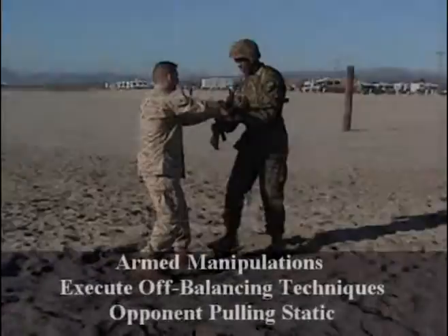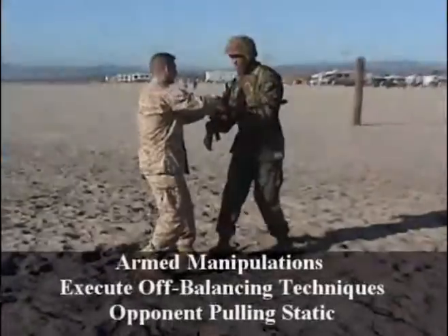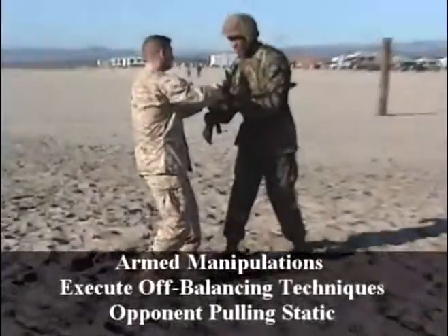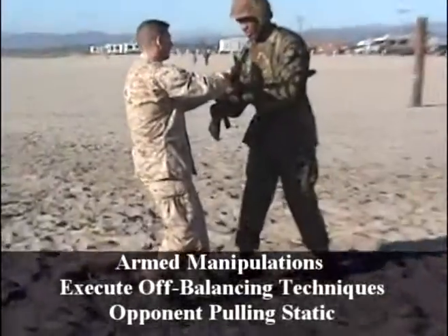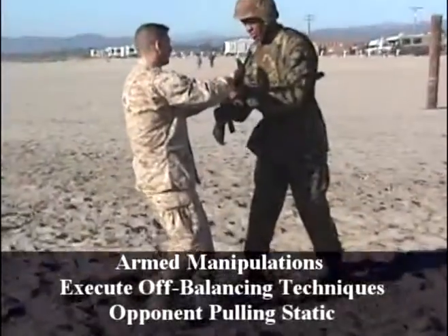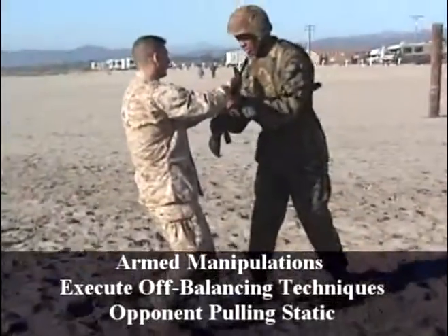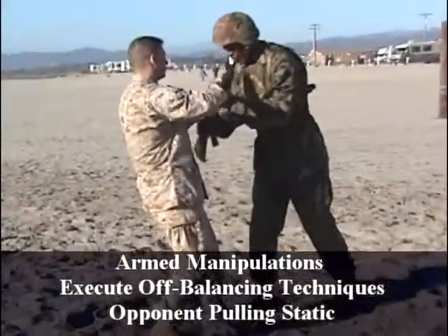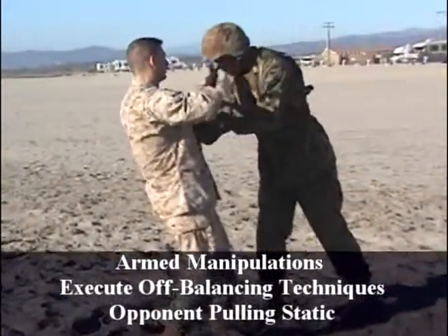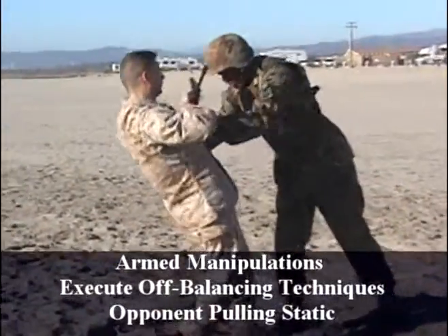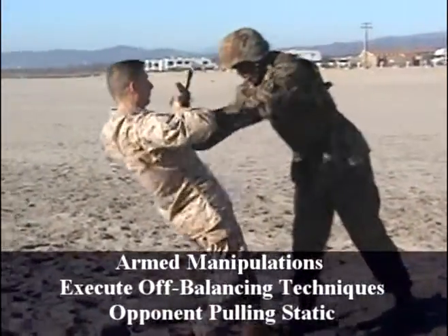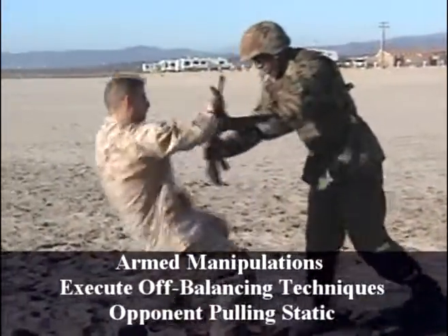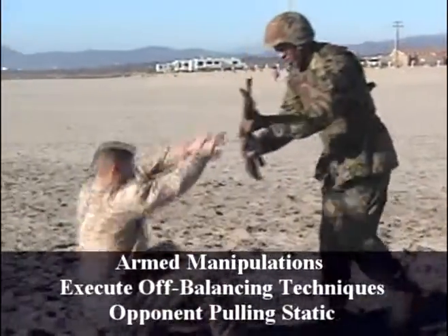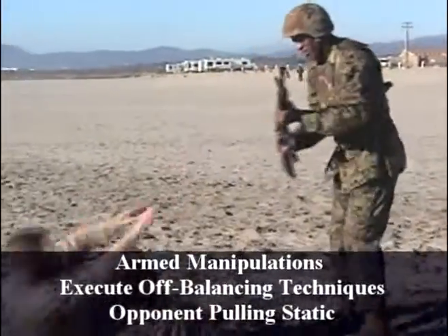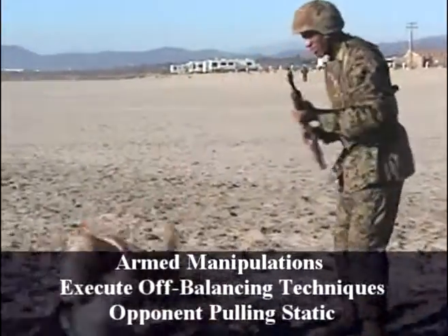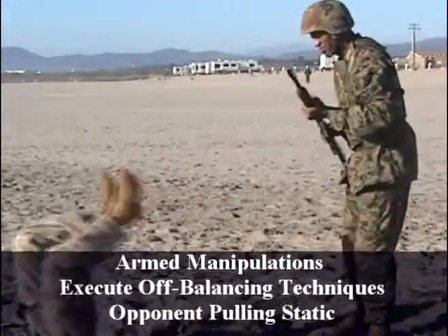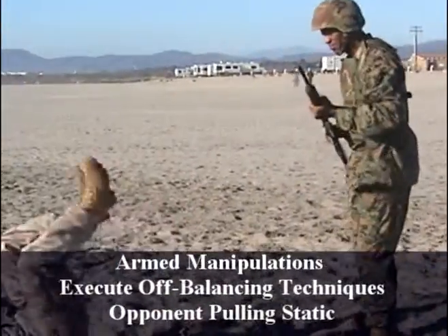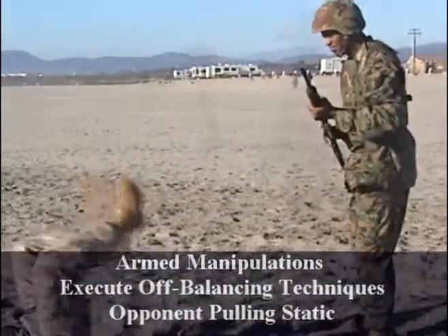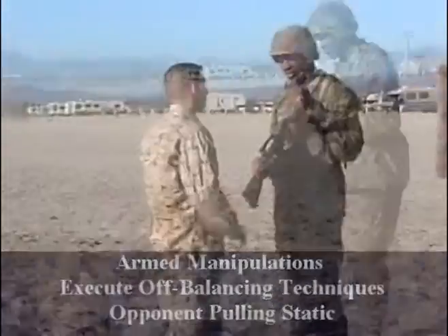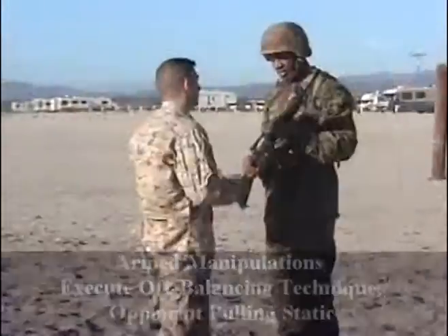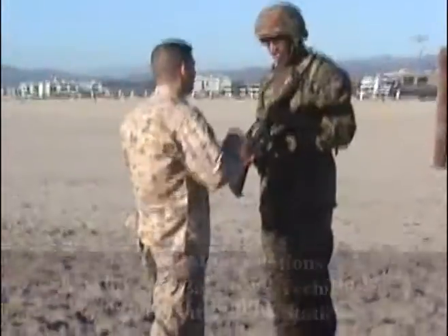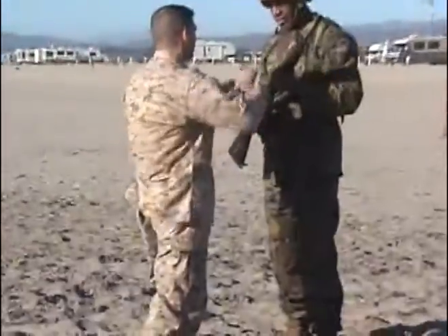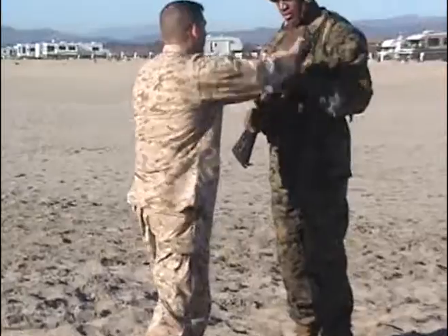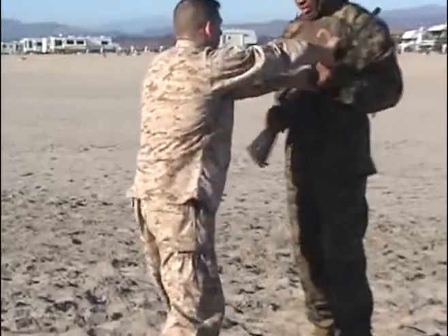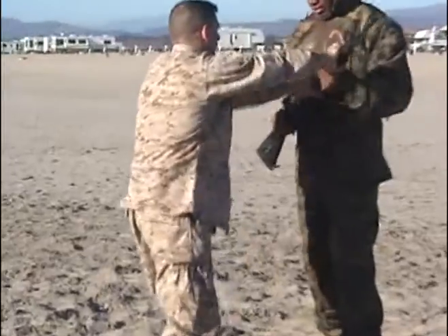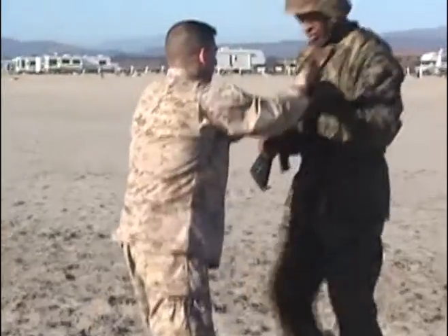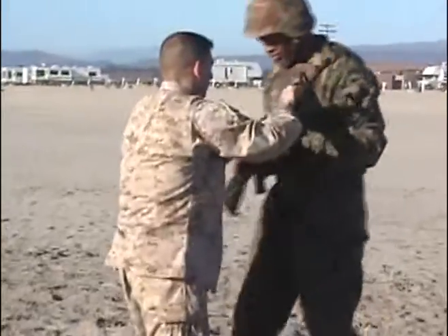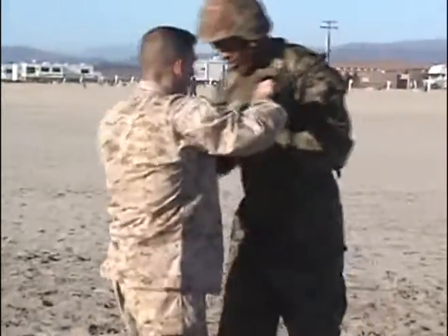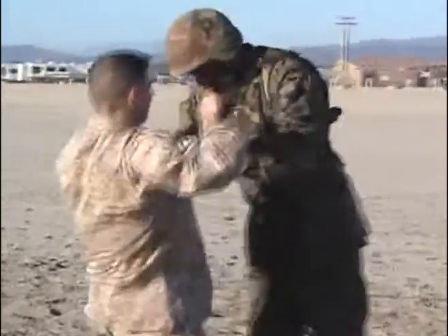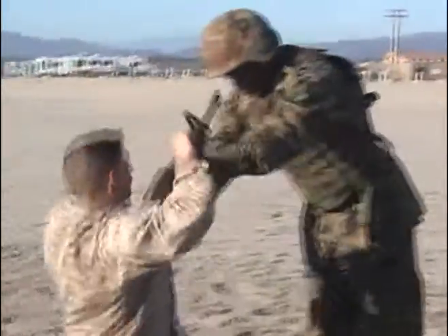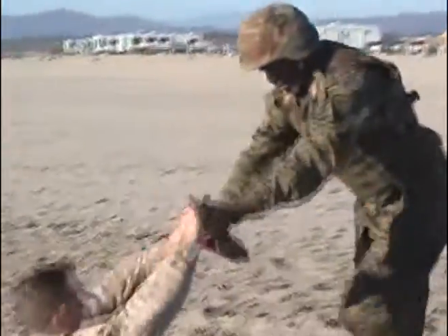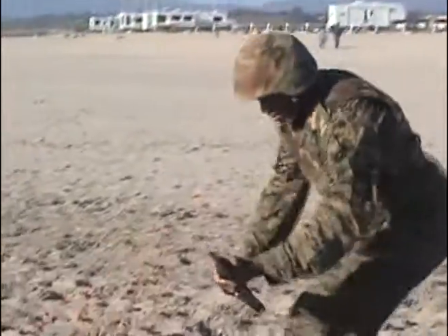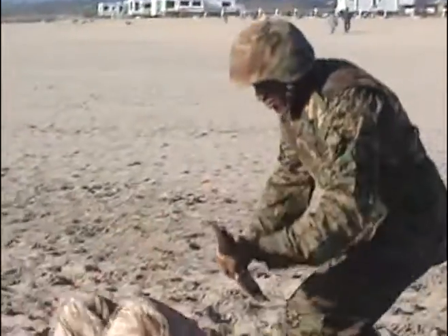Gray belt, arm manipulations, off balancing techniques. The opponent is pulling in static.